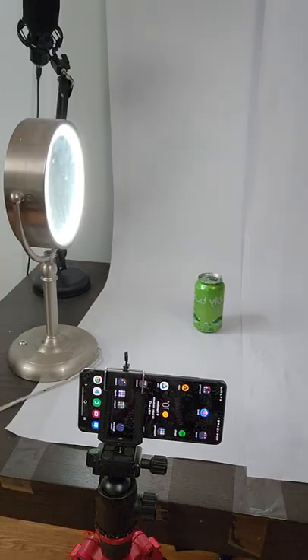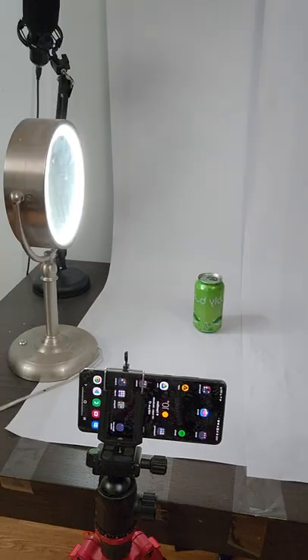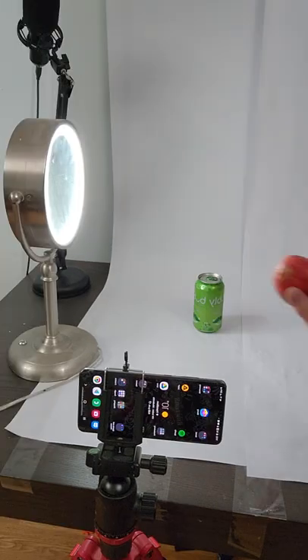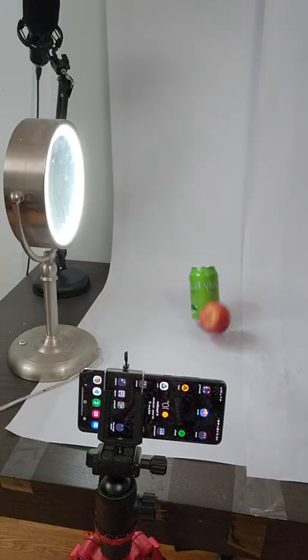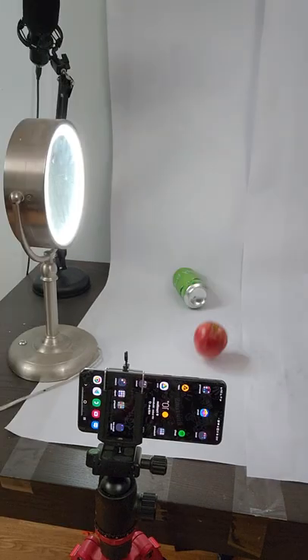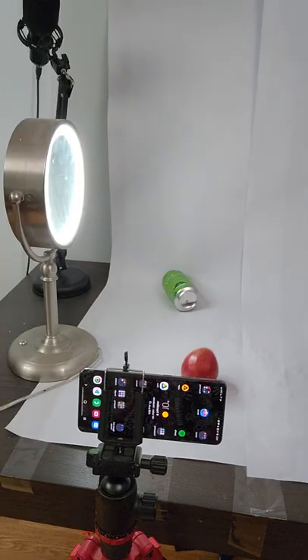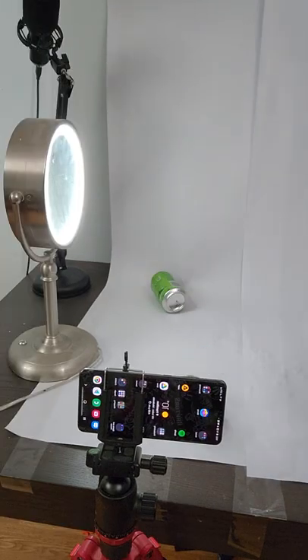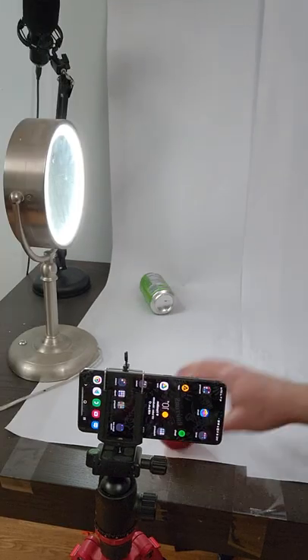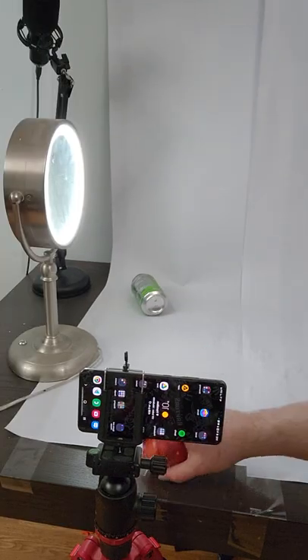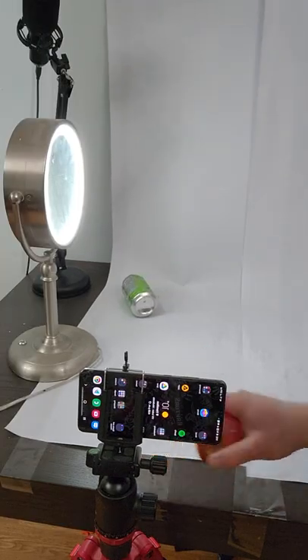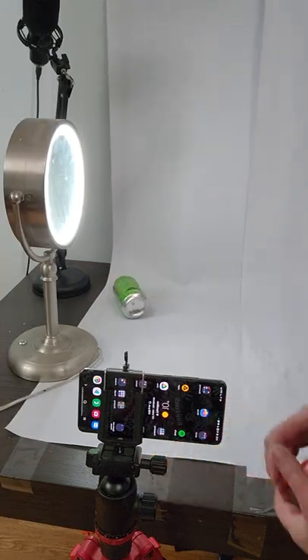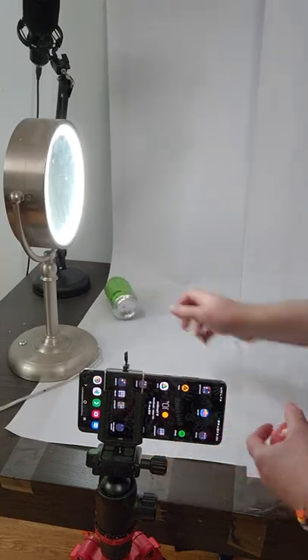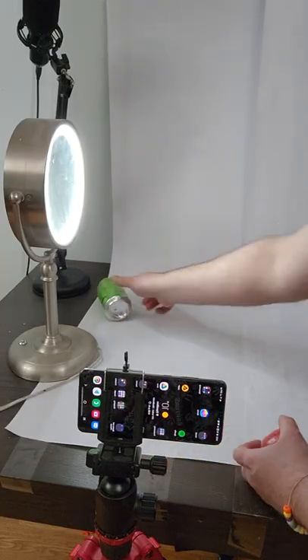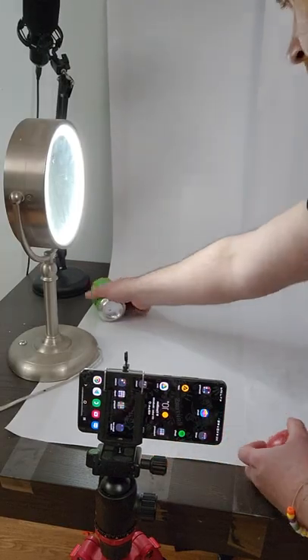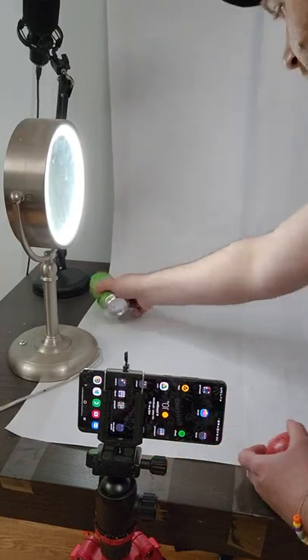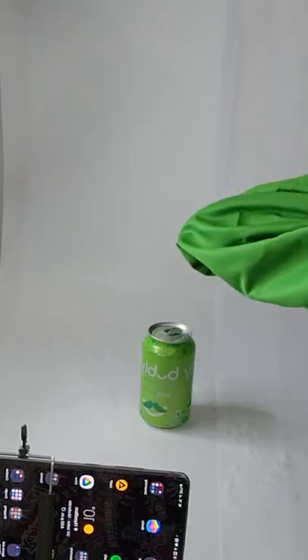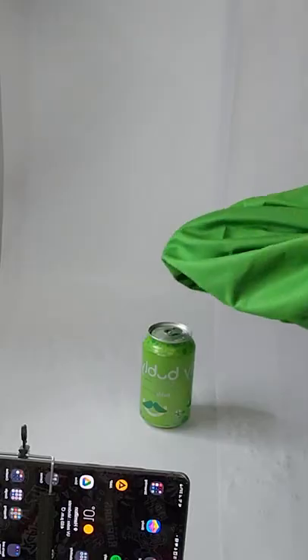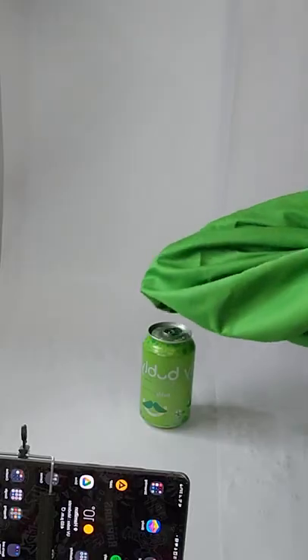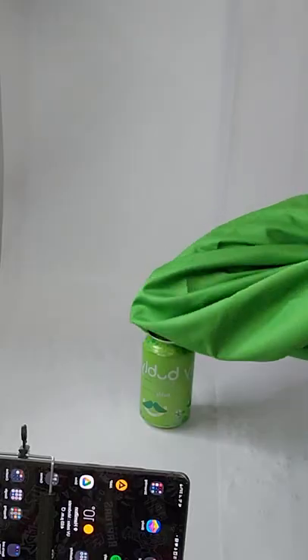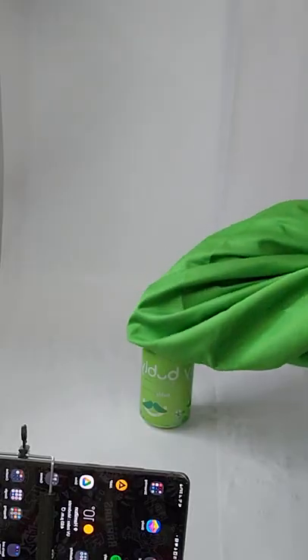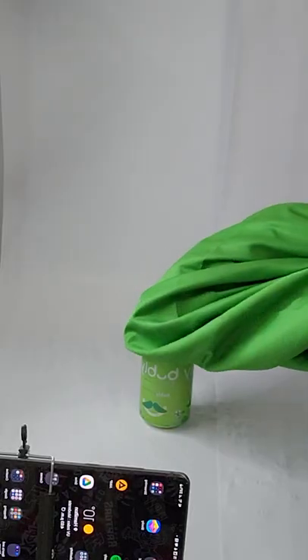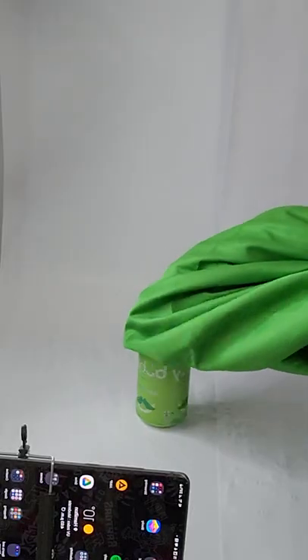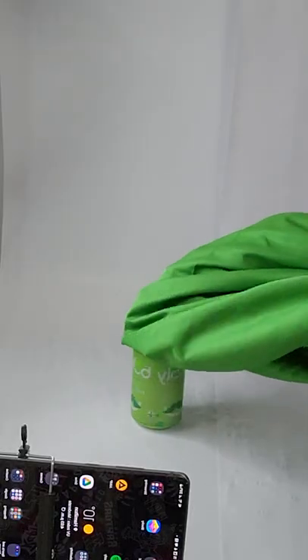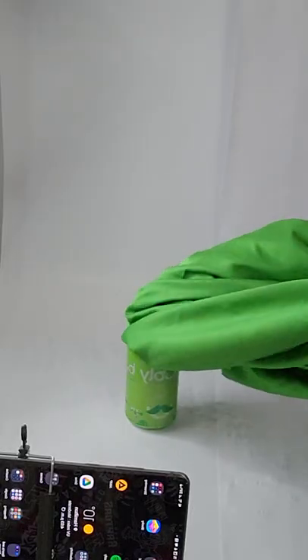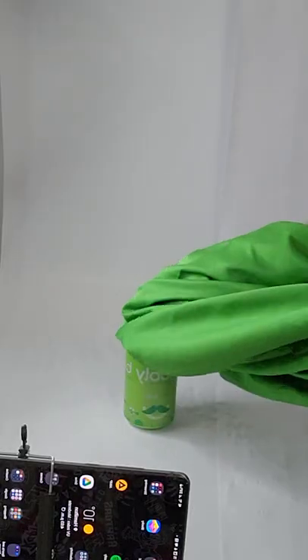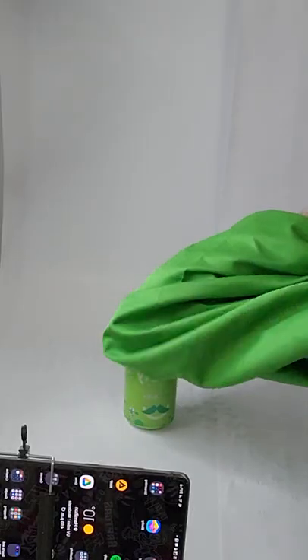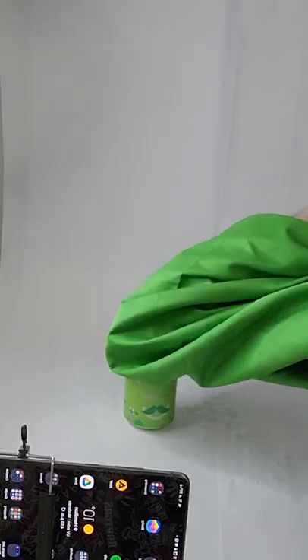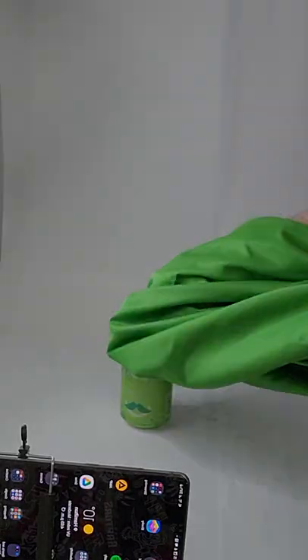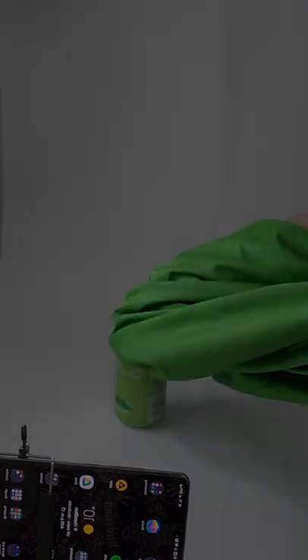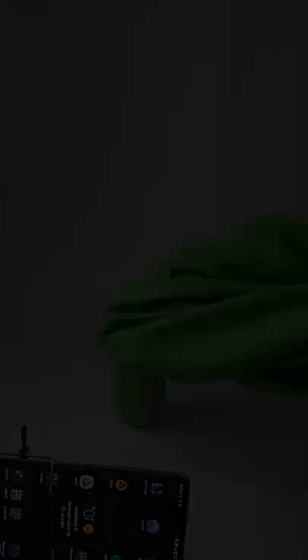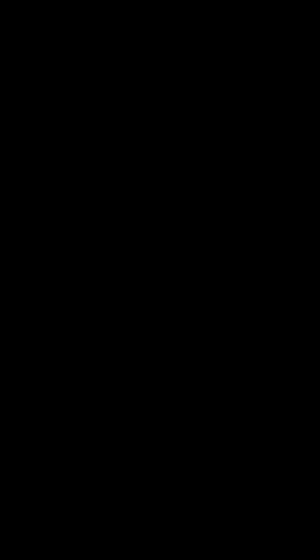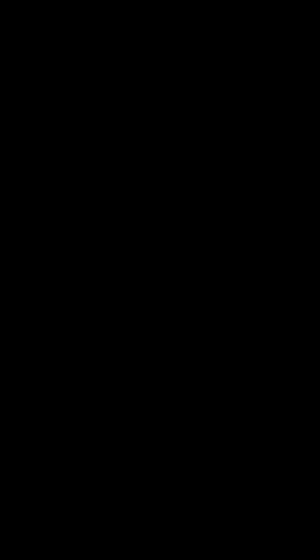Here I'm throwing an apple at the can of apple bubbly. But hey, check it out for yourself. Here's the final edit.